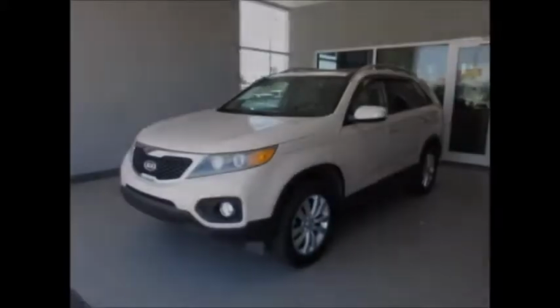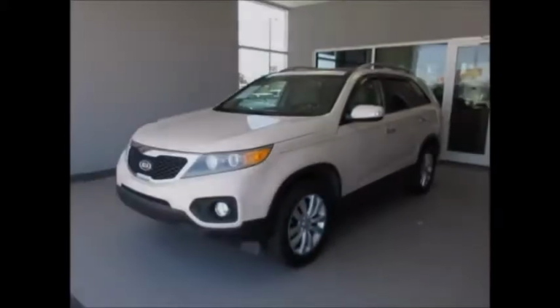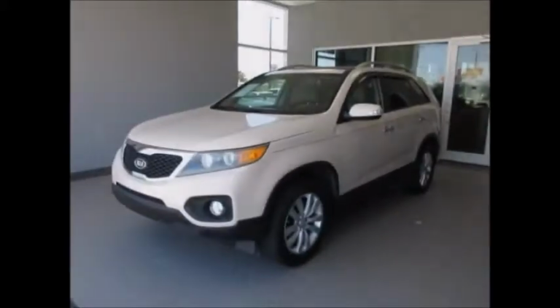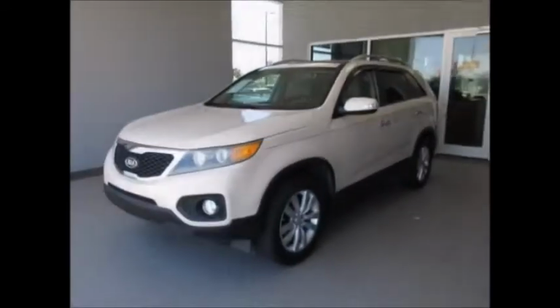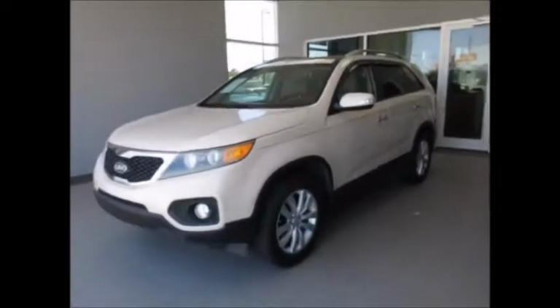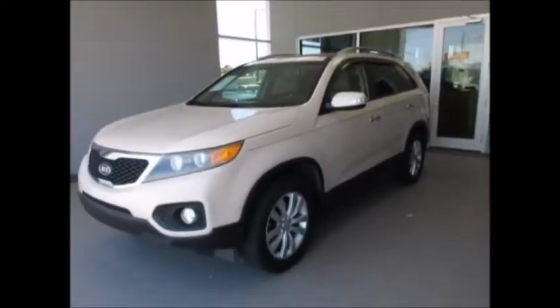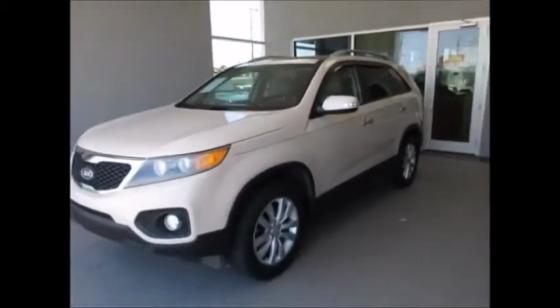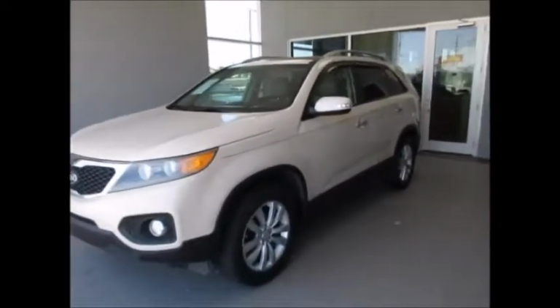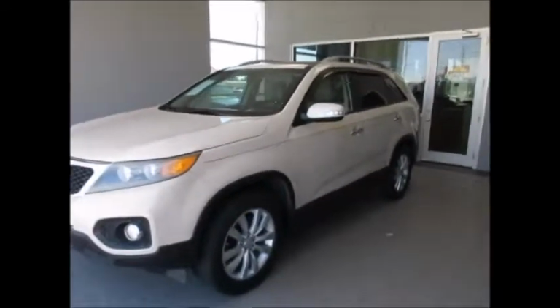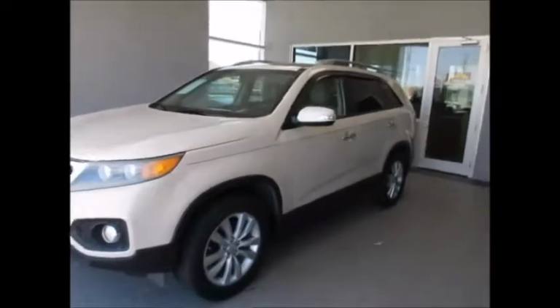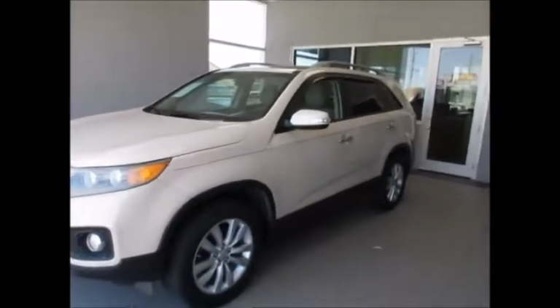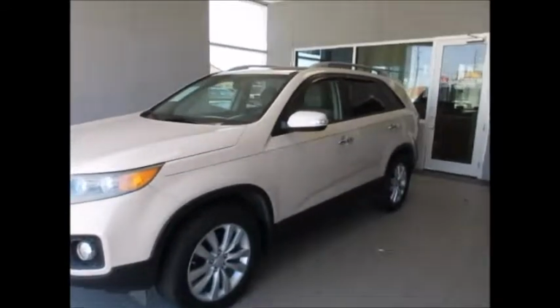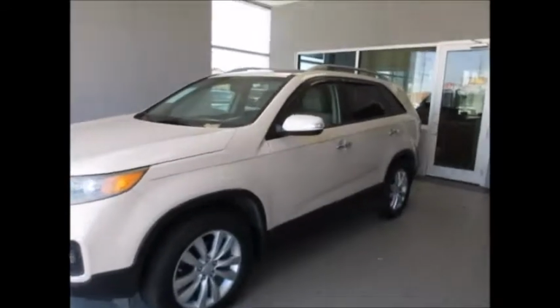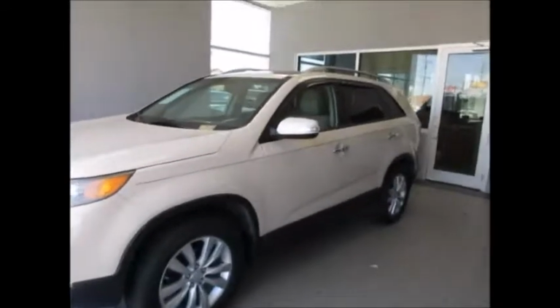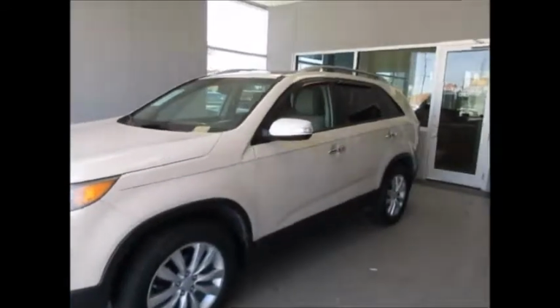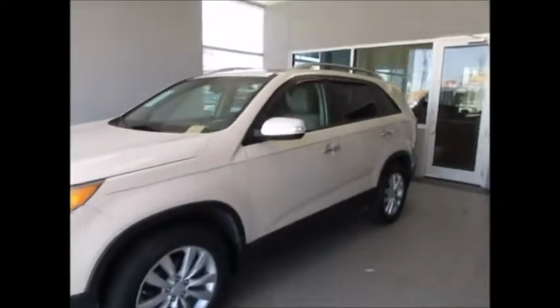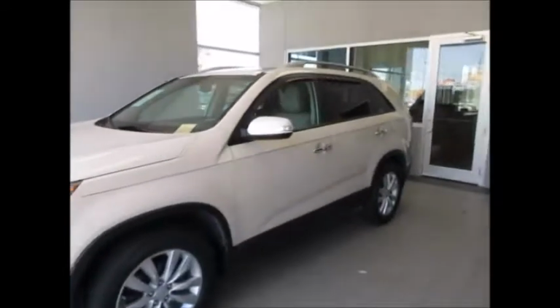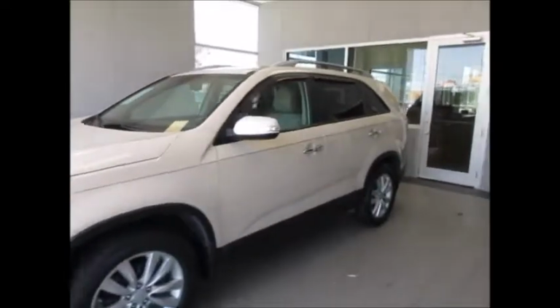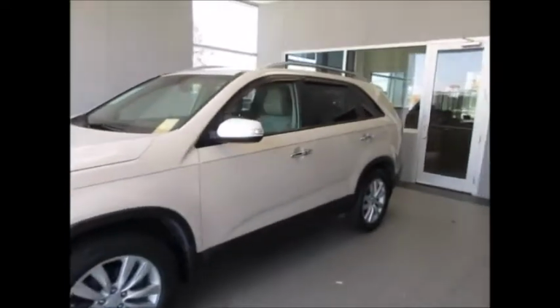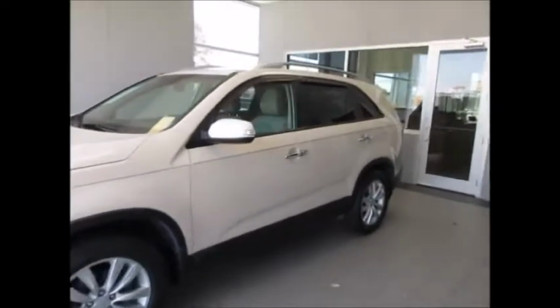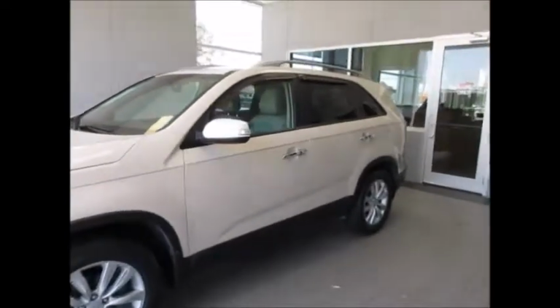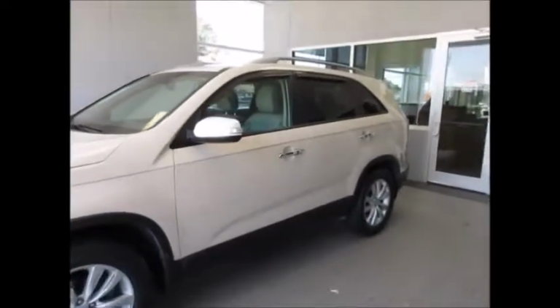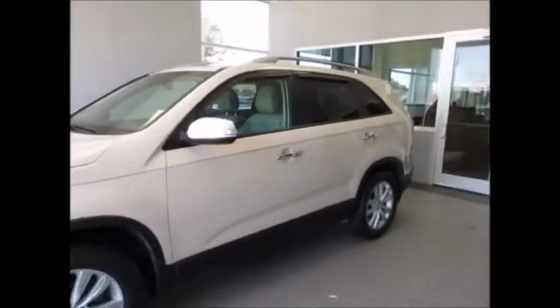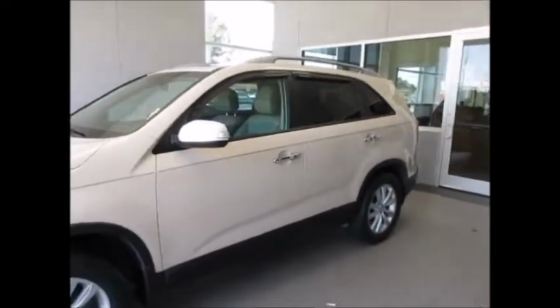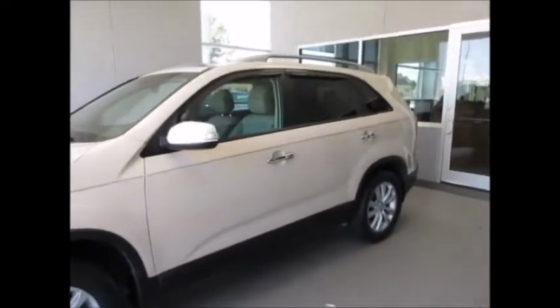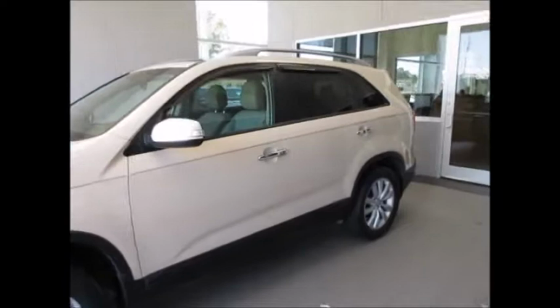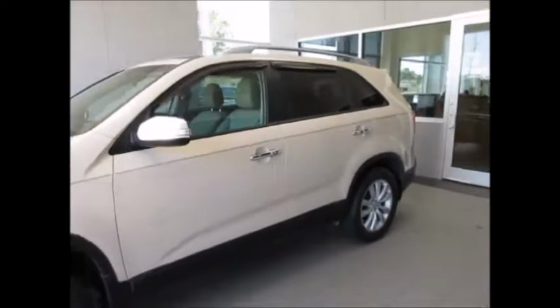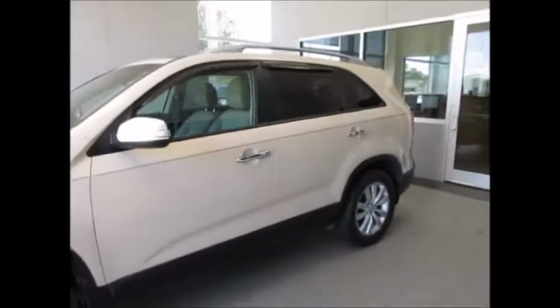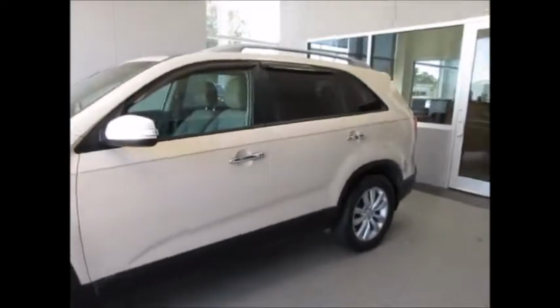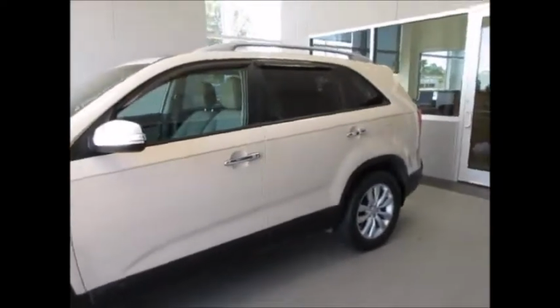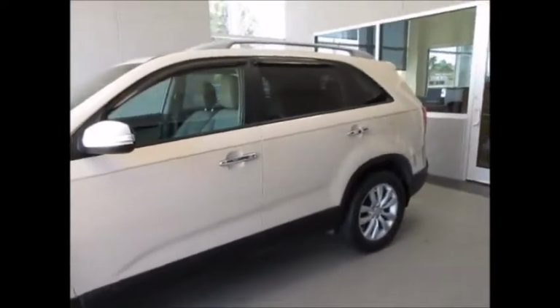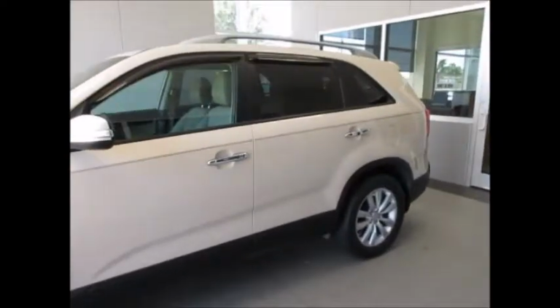Hello and welcome to King's Colonial Ford. Today we're looking at a 2011 Kia Sorento.